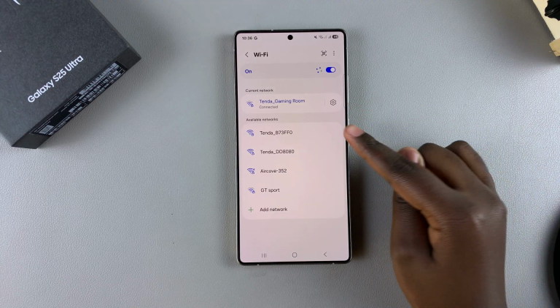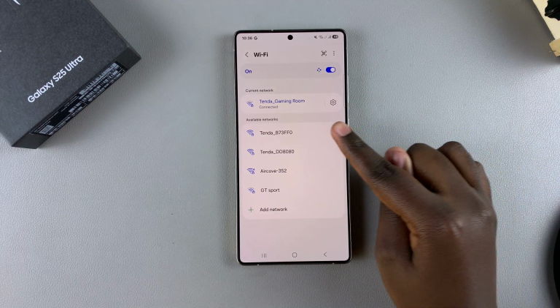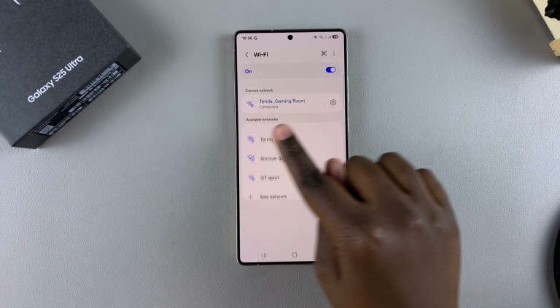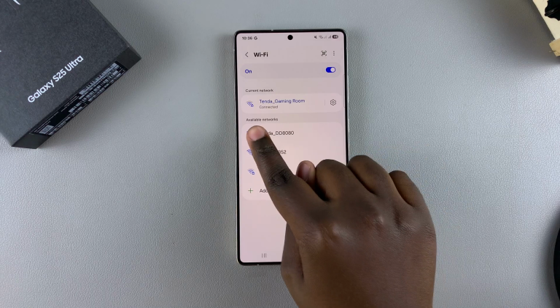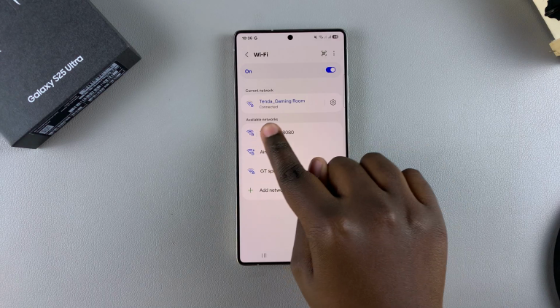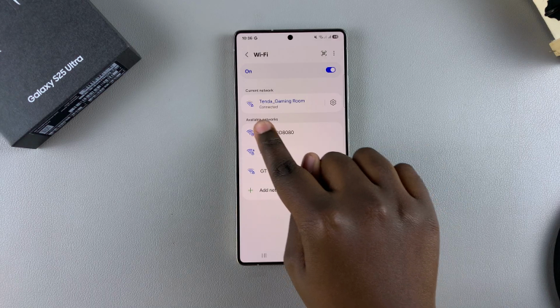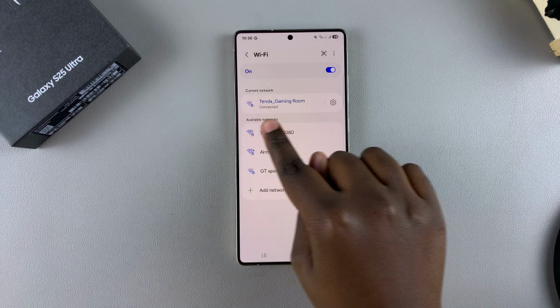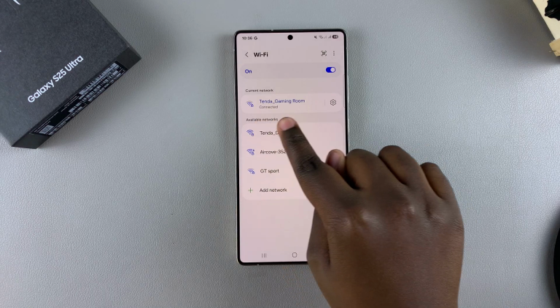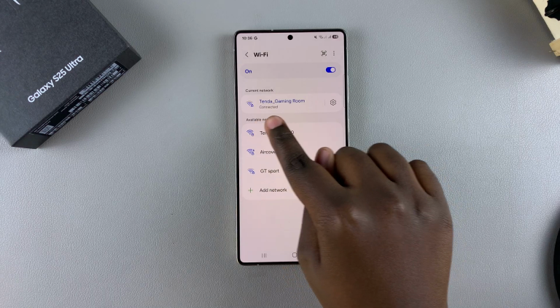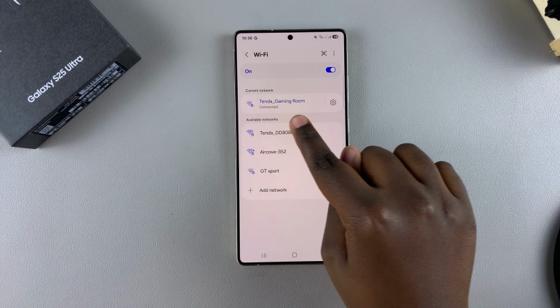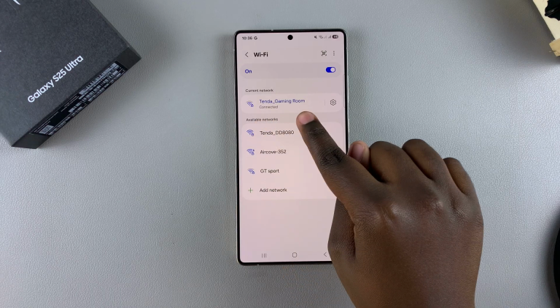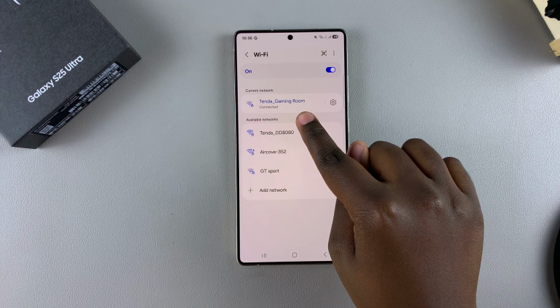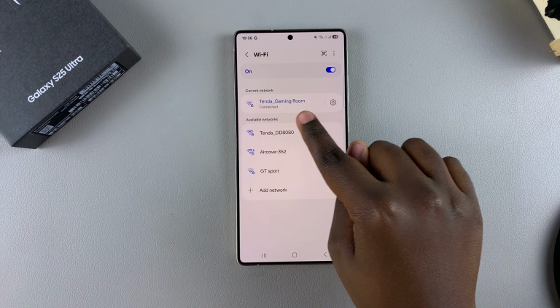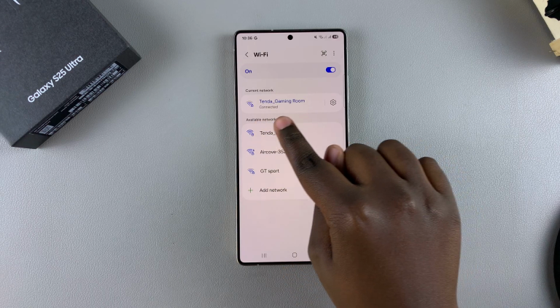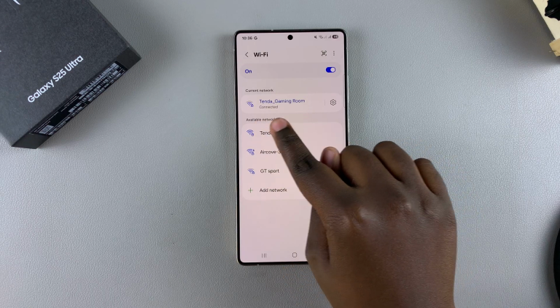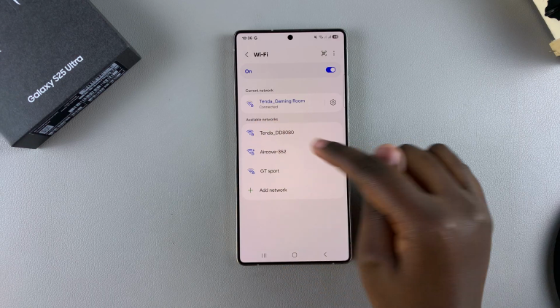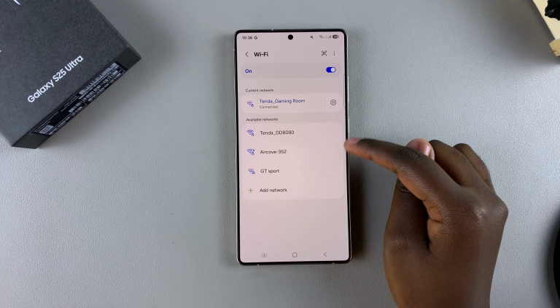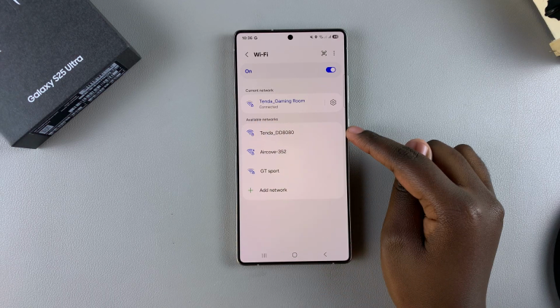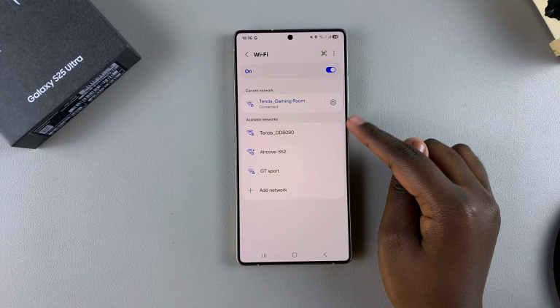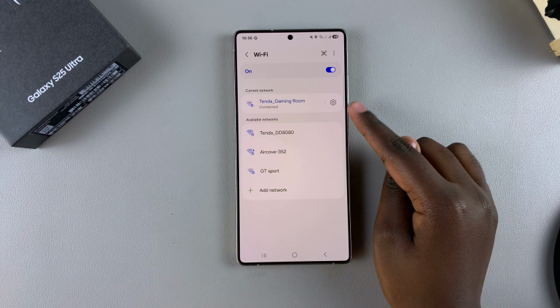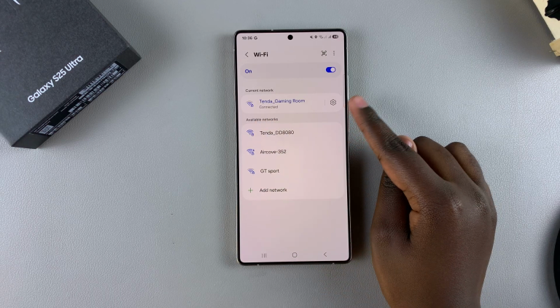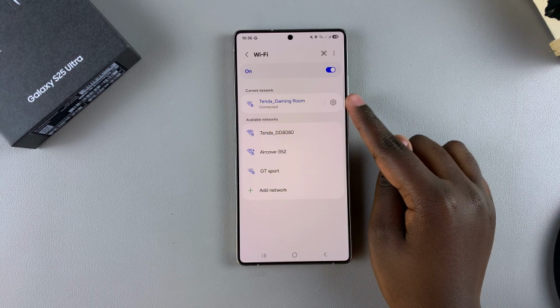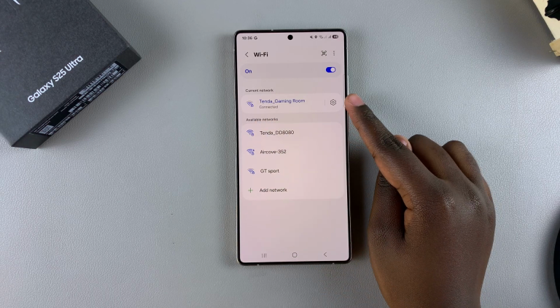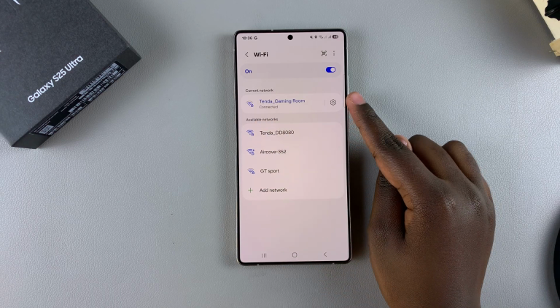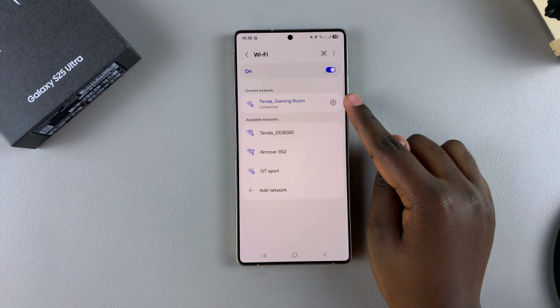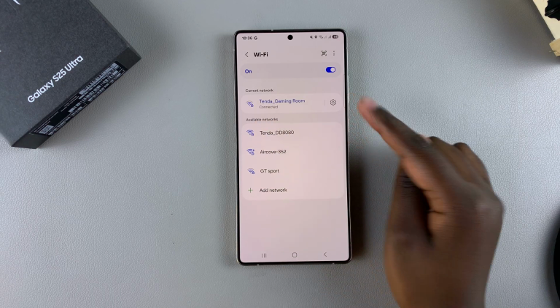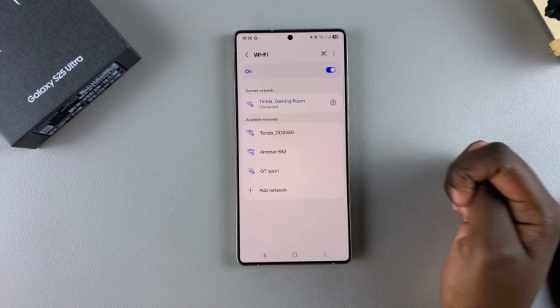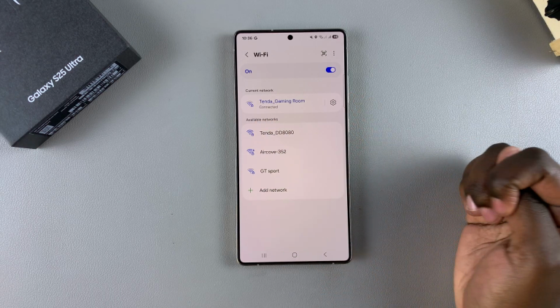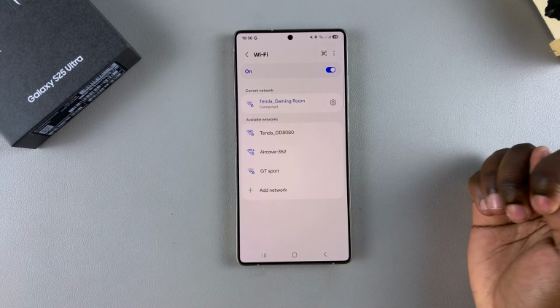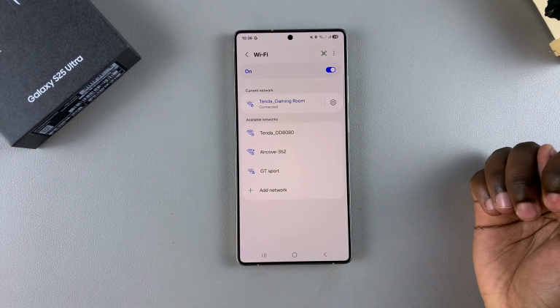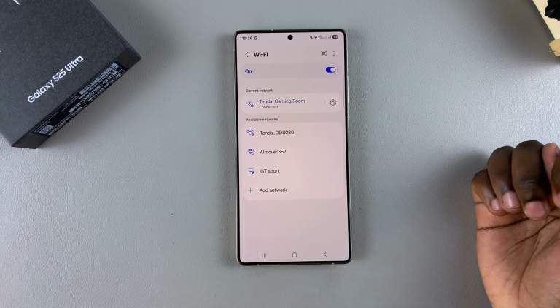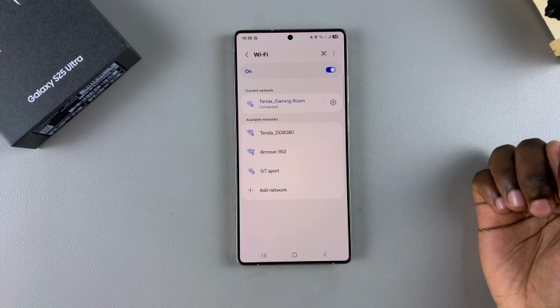You can see it now says under Gaming Room: Connected. This is now the current network.